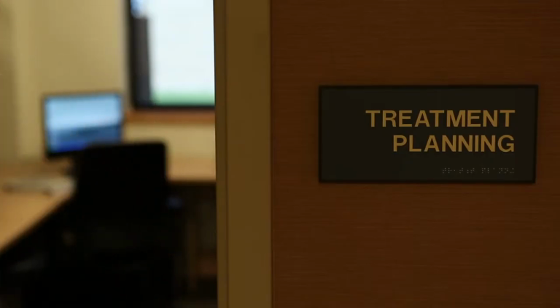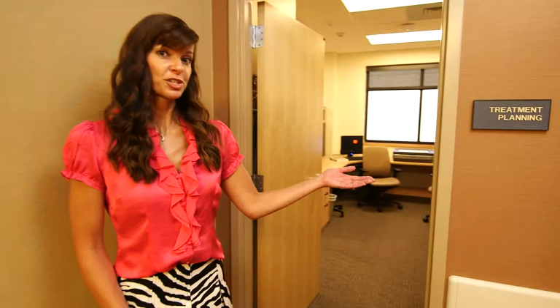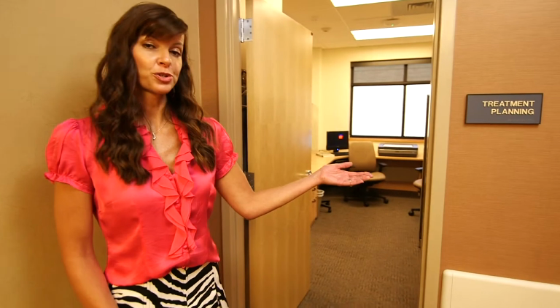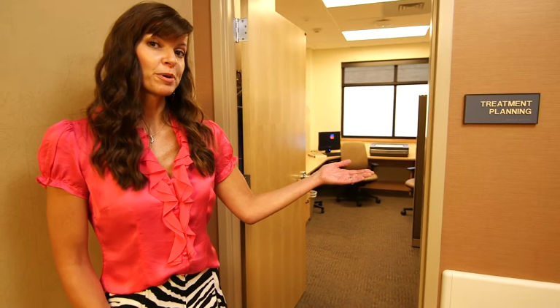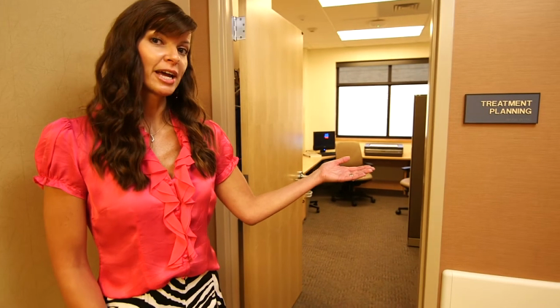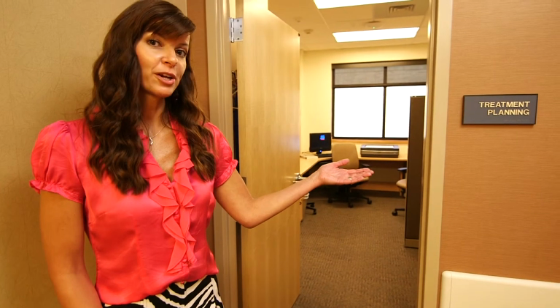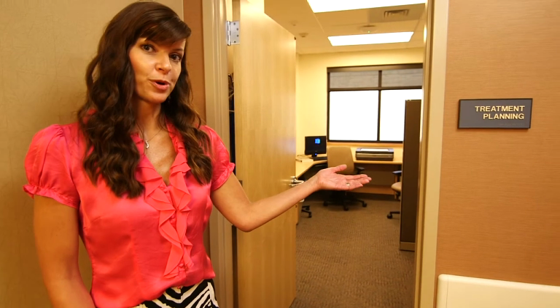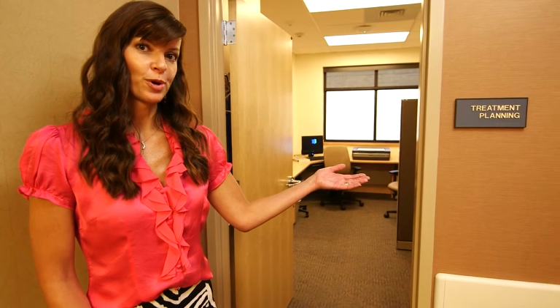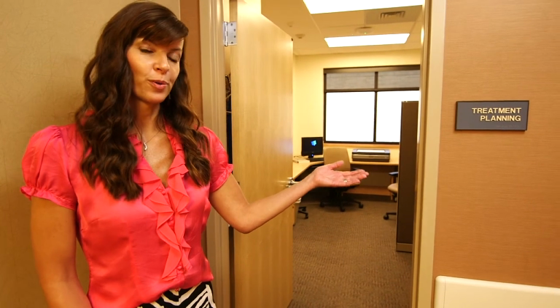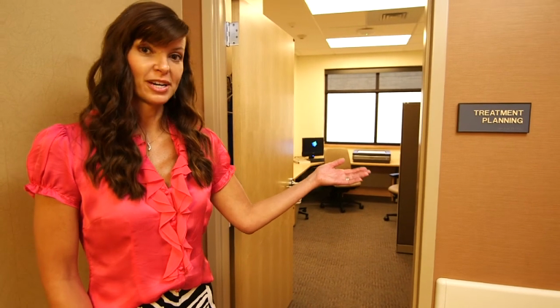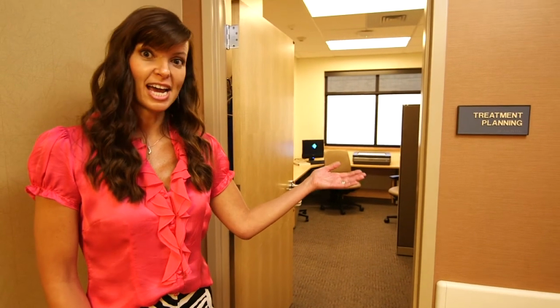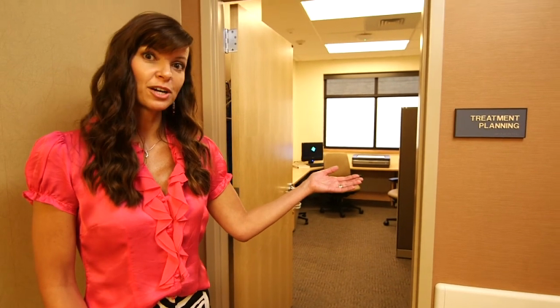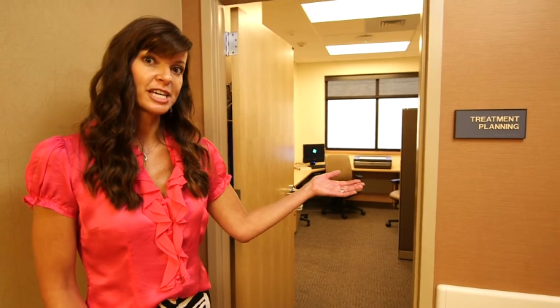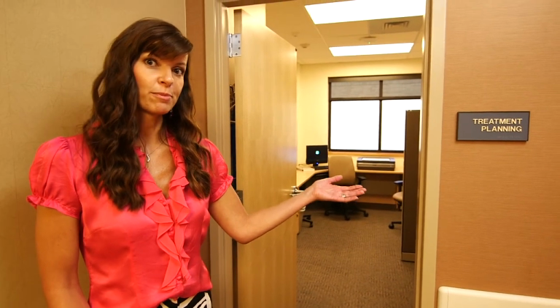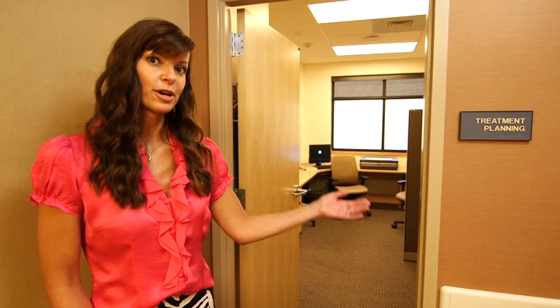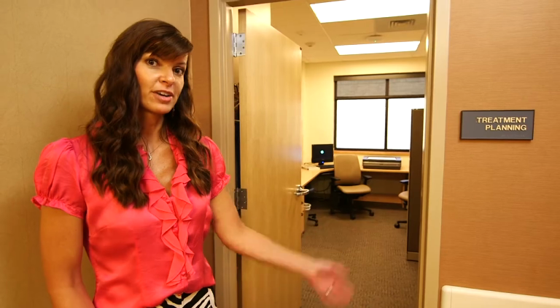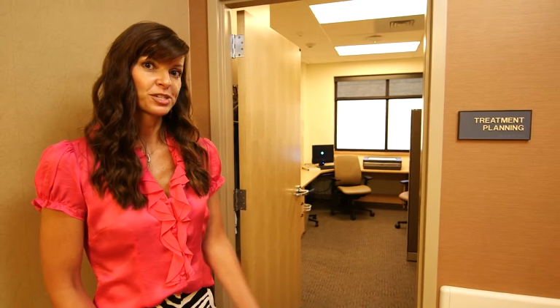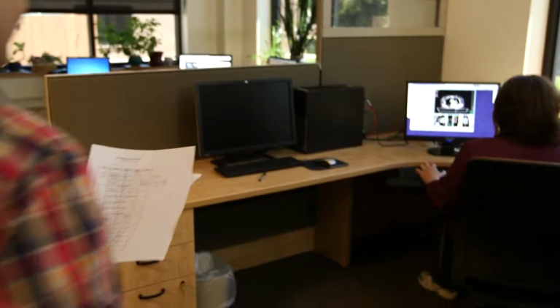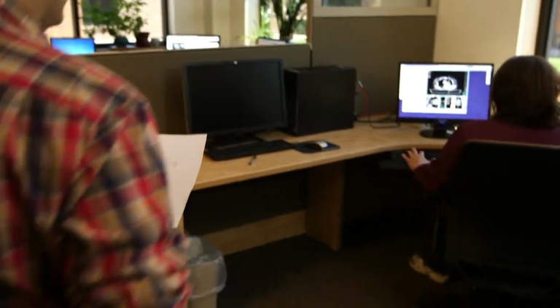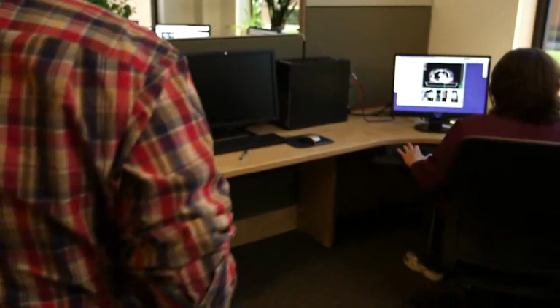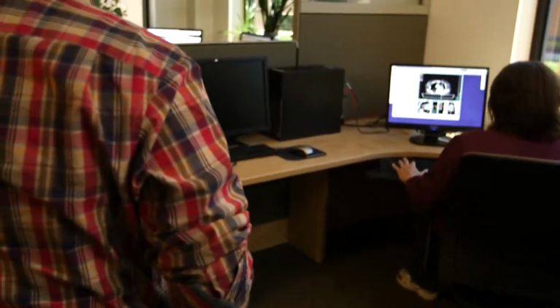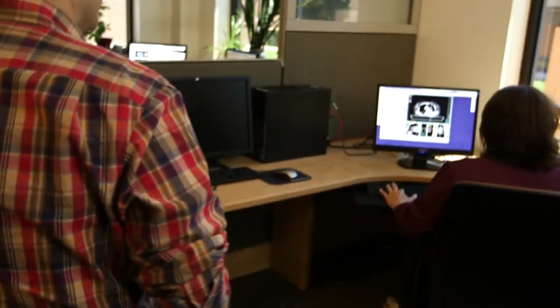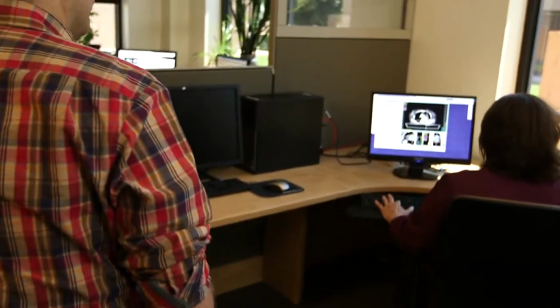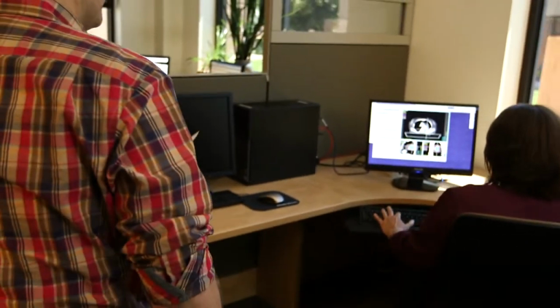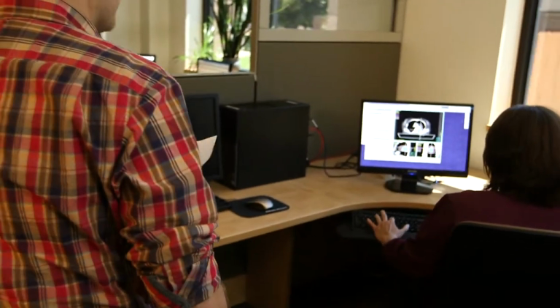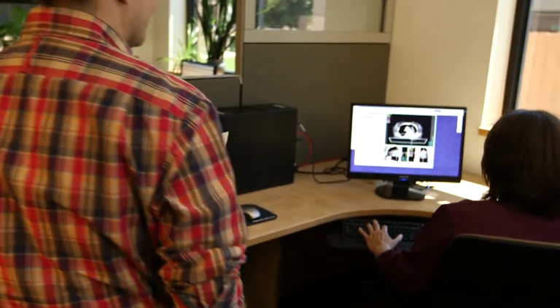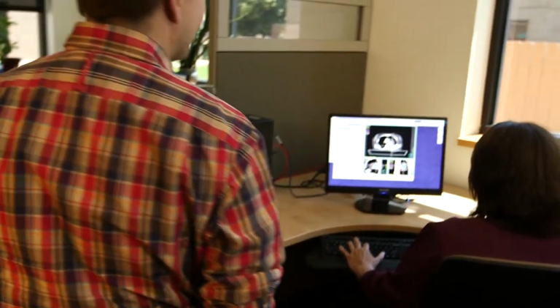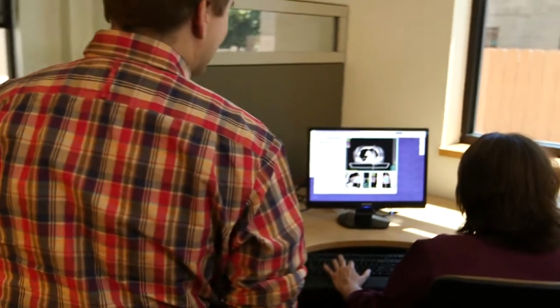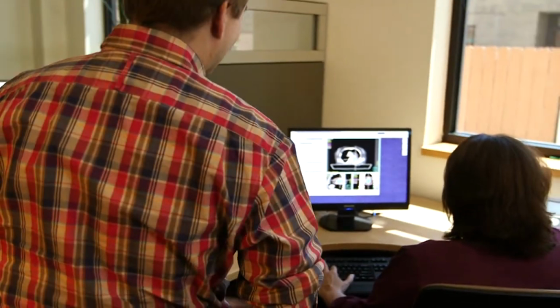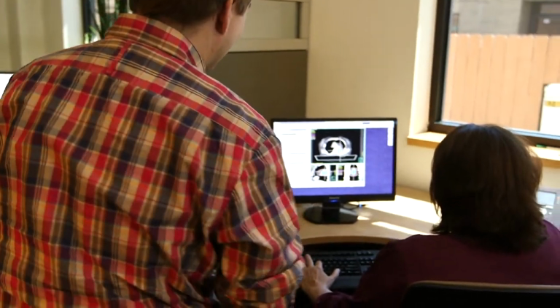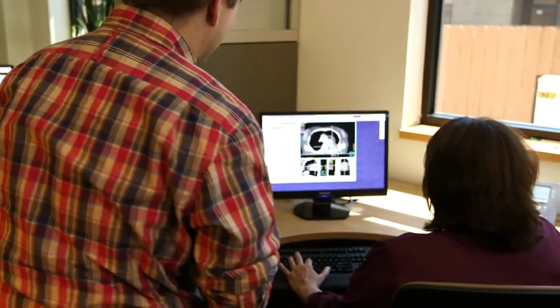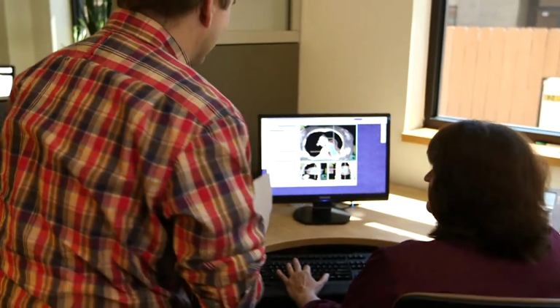This is the treatment planning room, where an entire team of cancer providers meet to discuss your personal treatment plan.